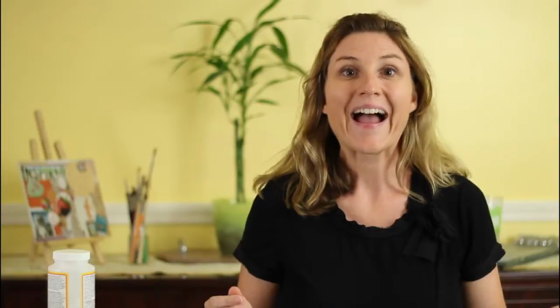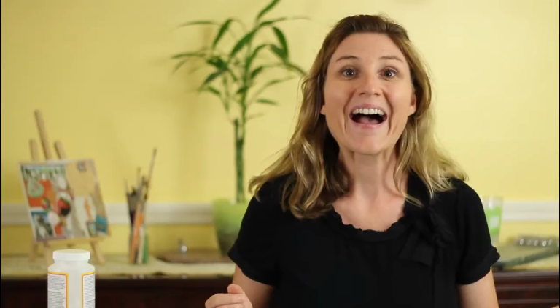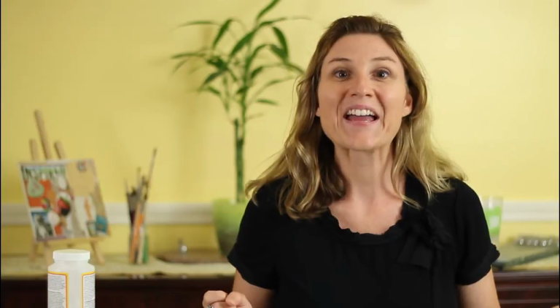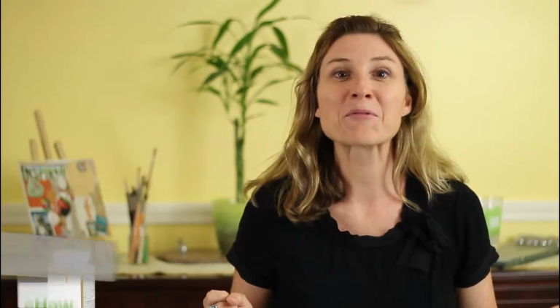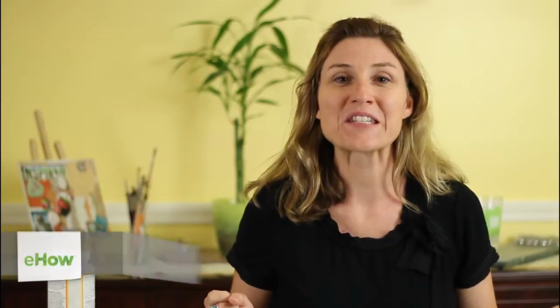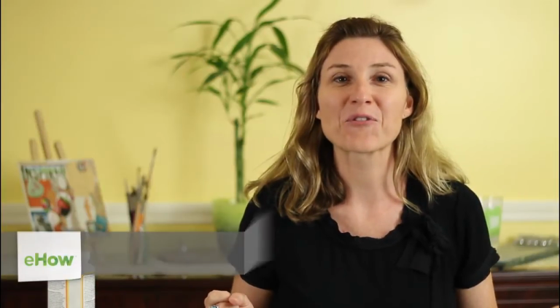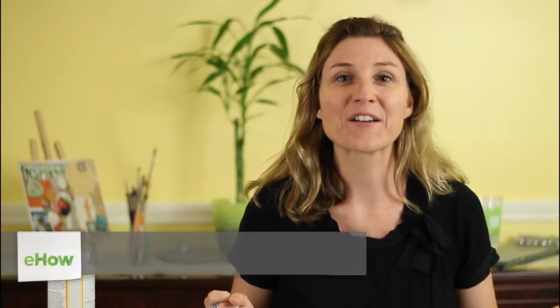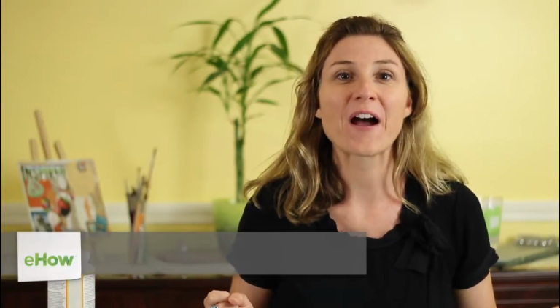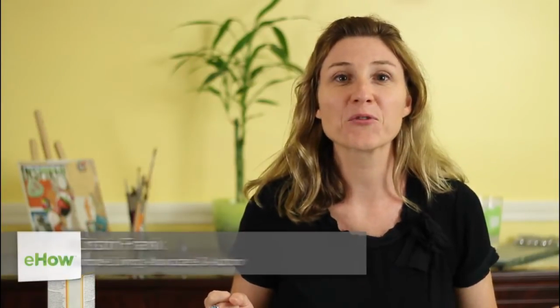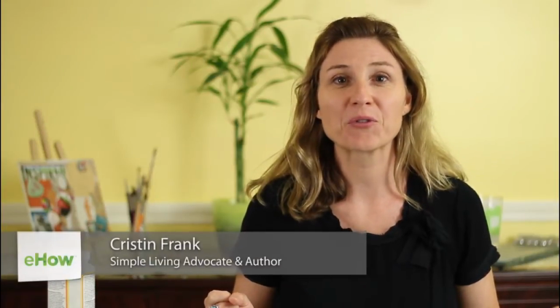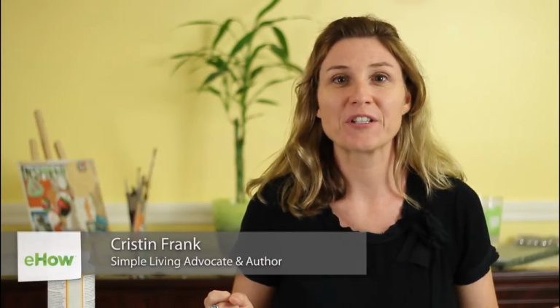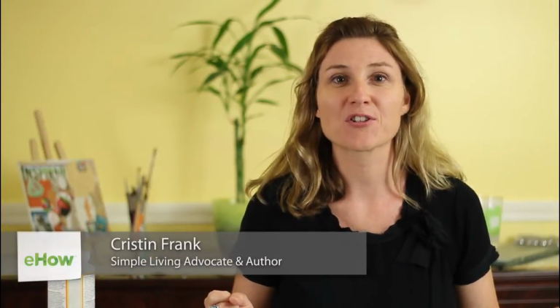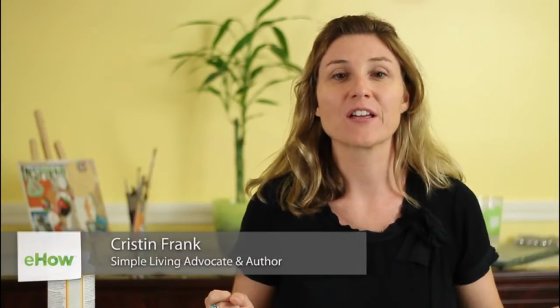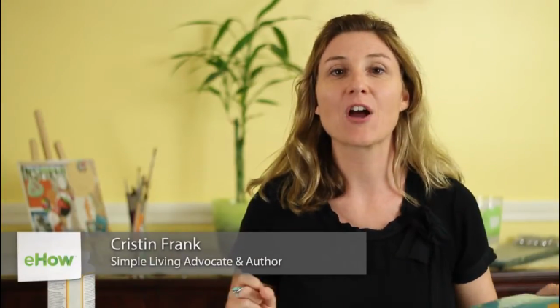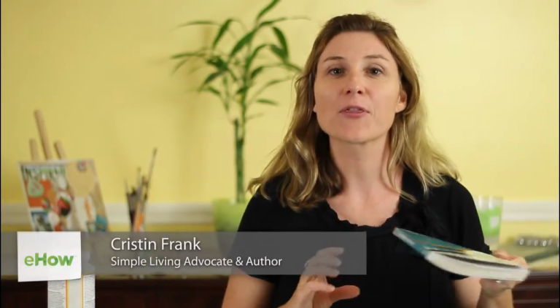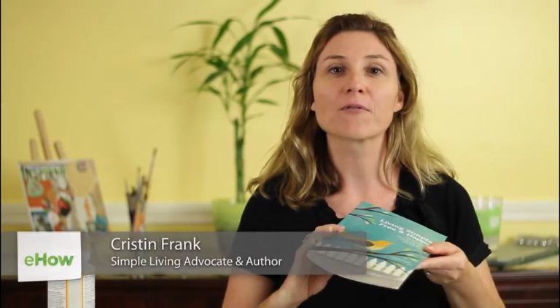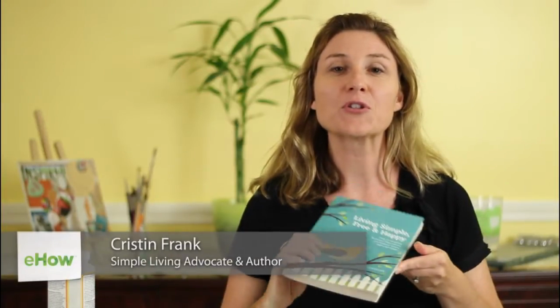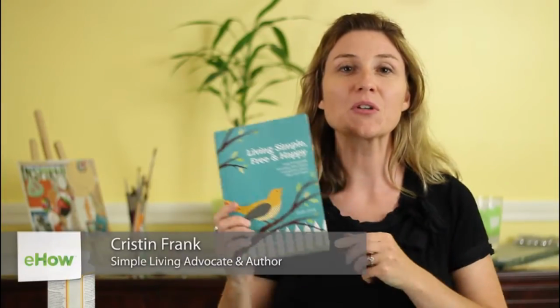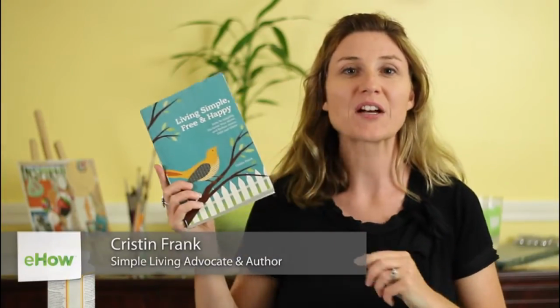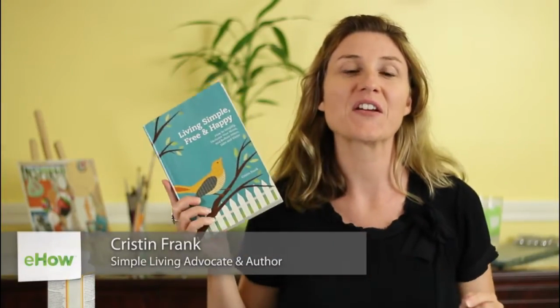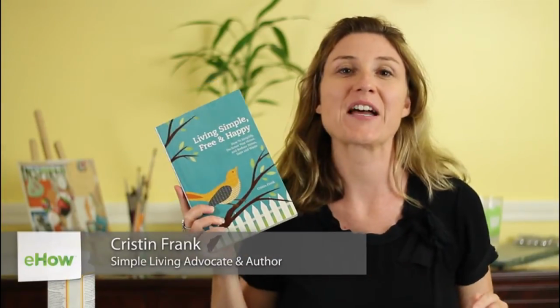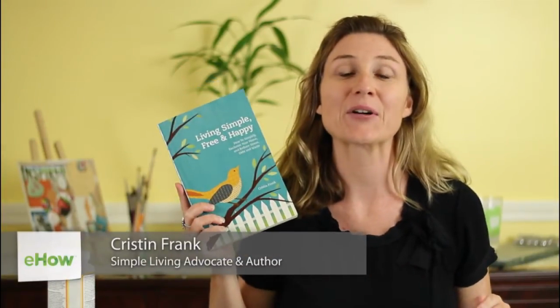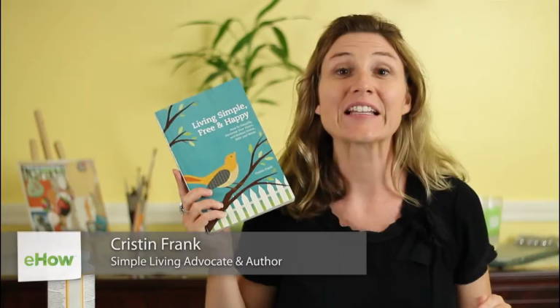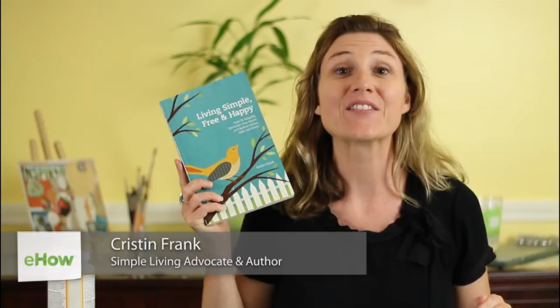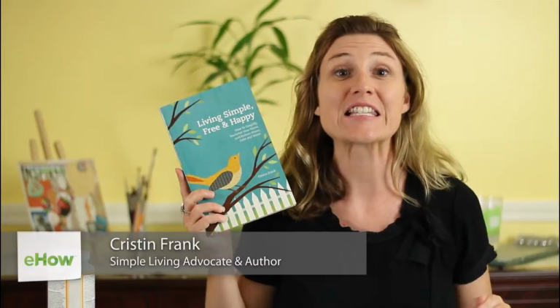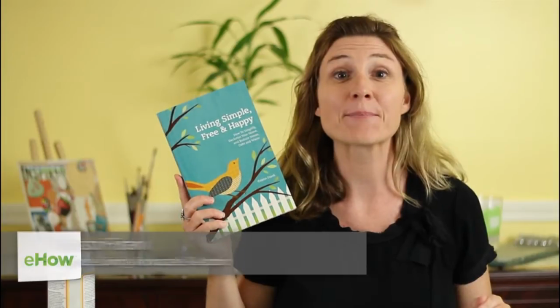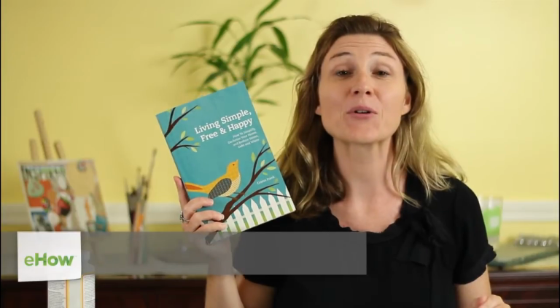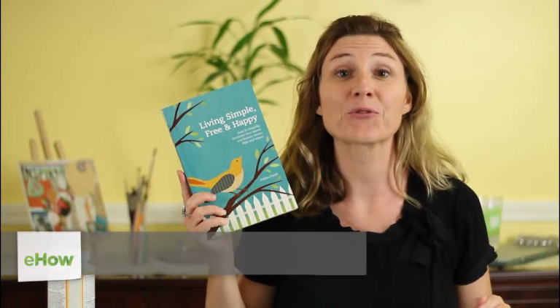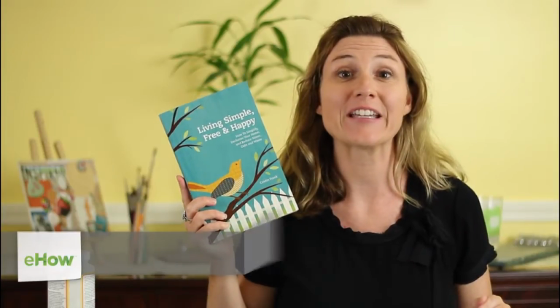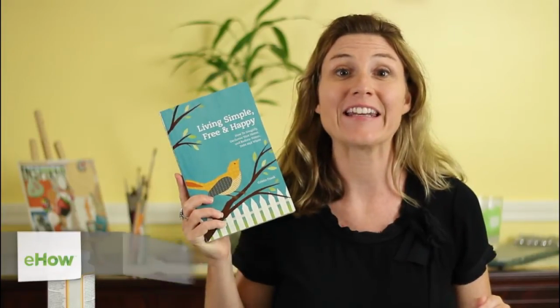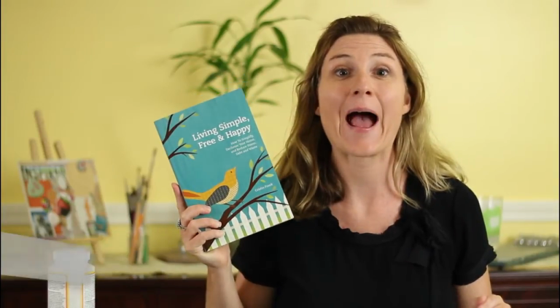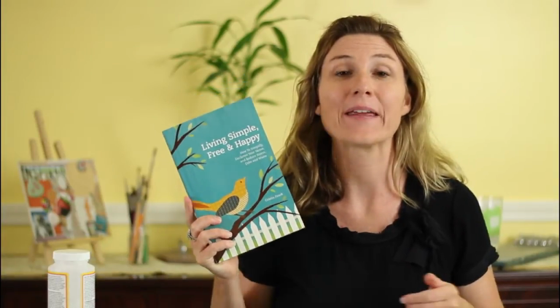Hi, I'm Kristen Frank, founder of Viva Reduction and the author of the do-it-yourself lifestyle book, Living Simple, Free, and Happy.